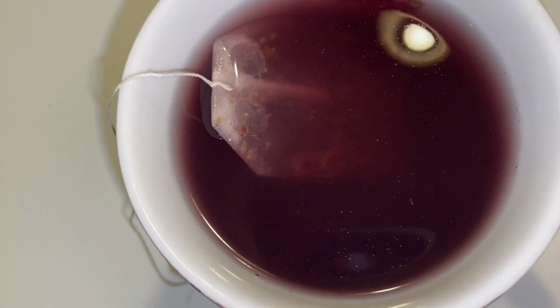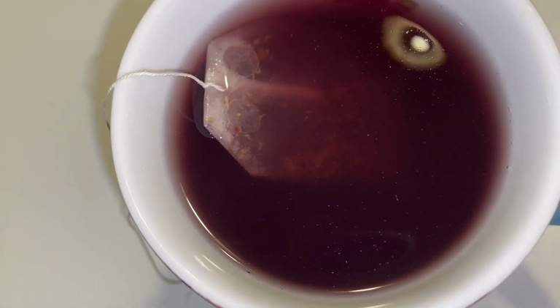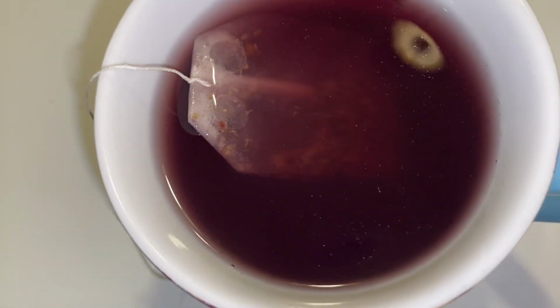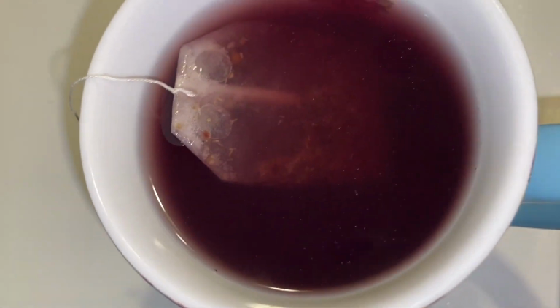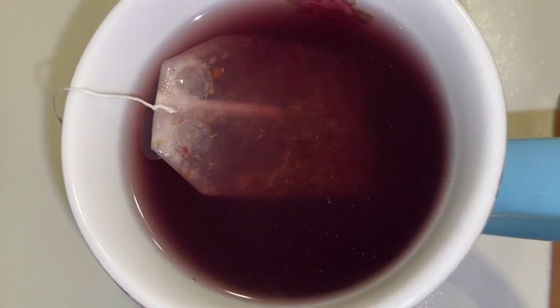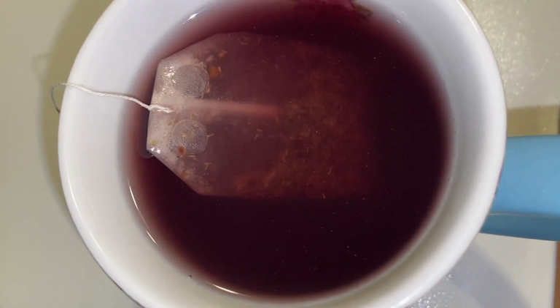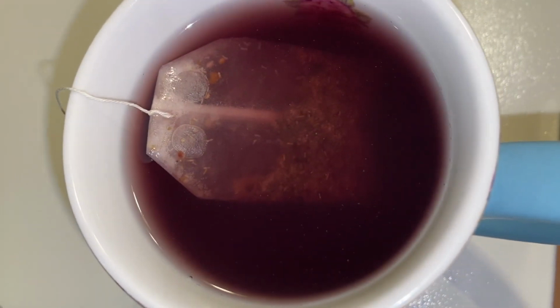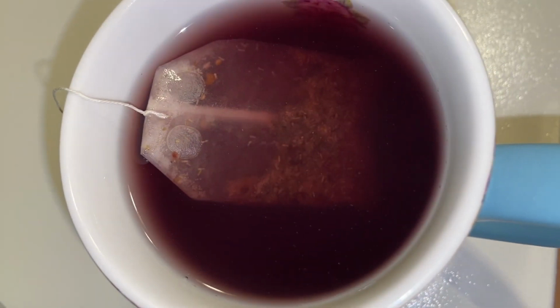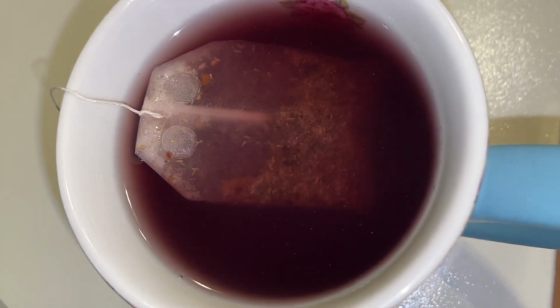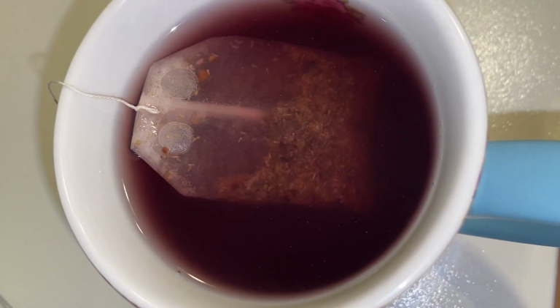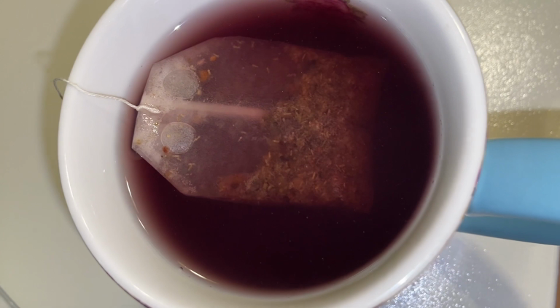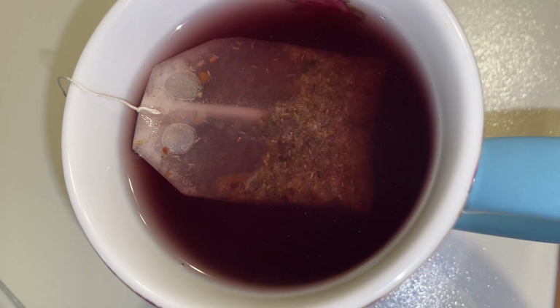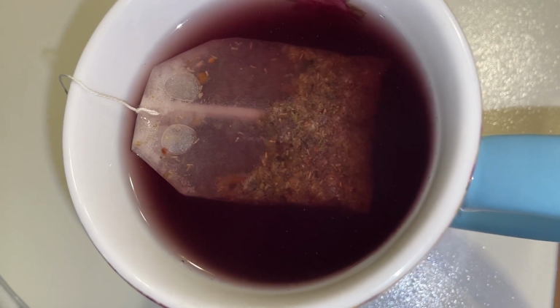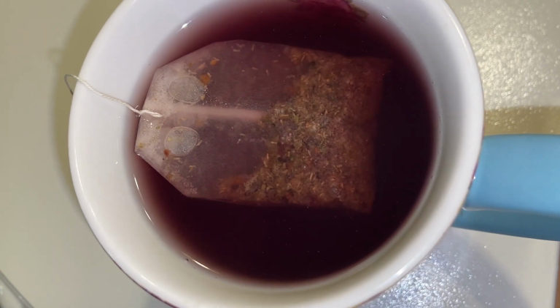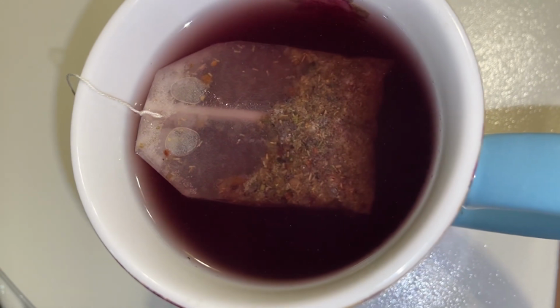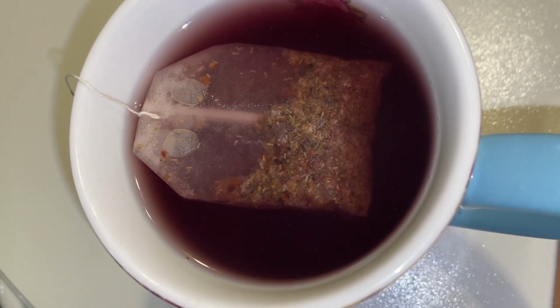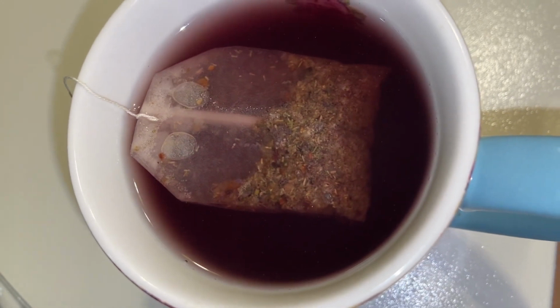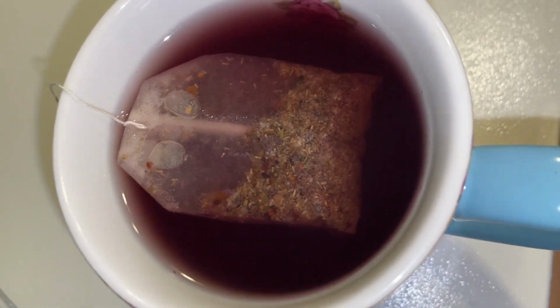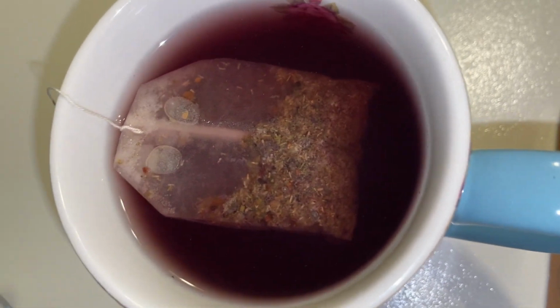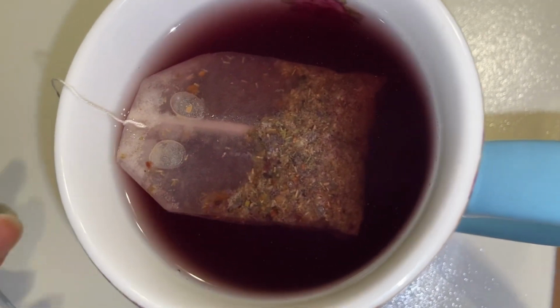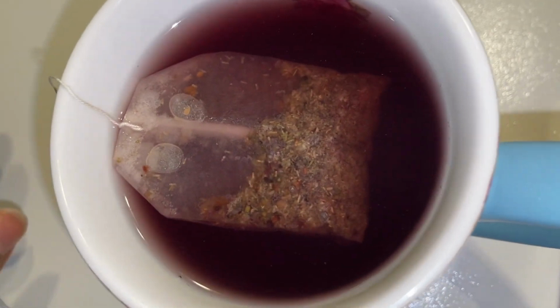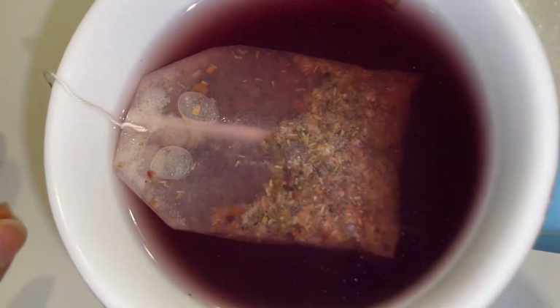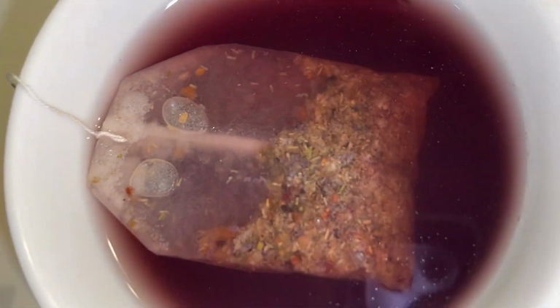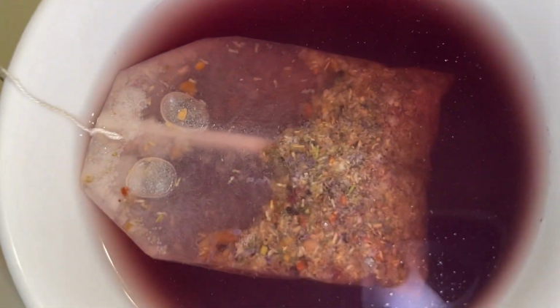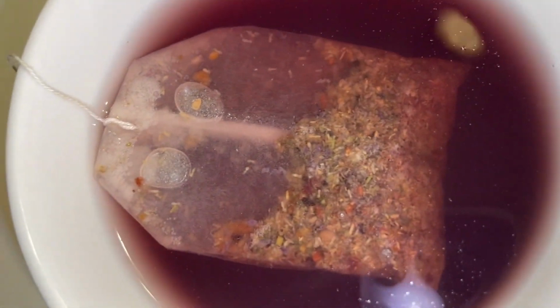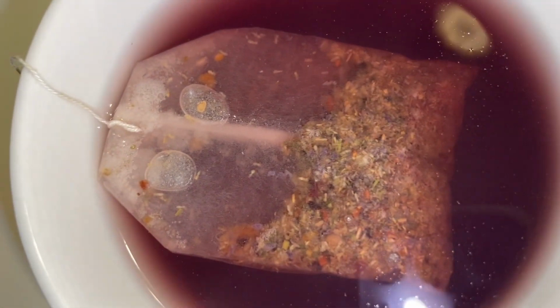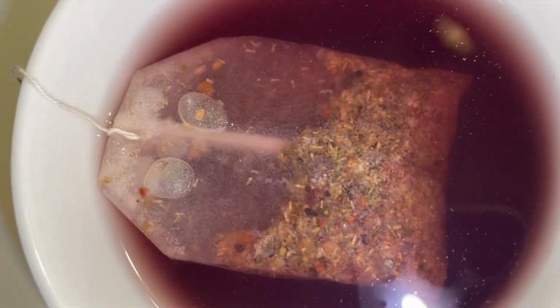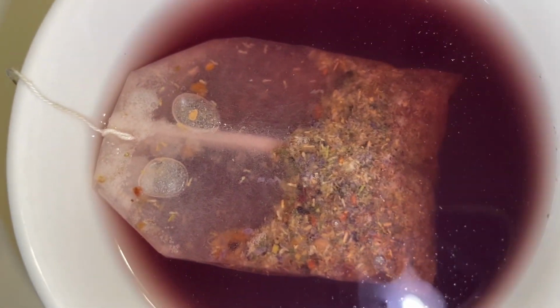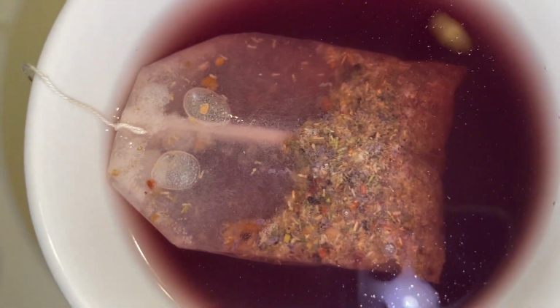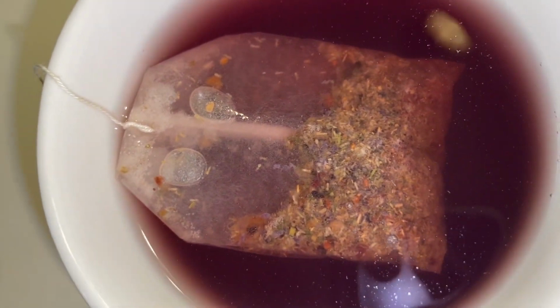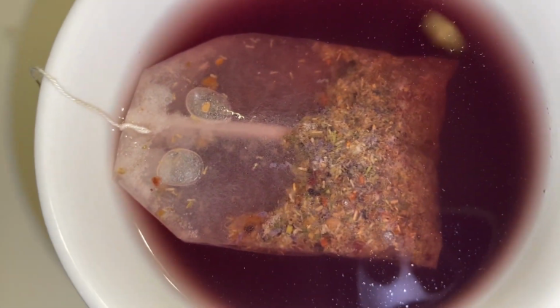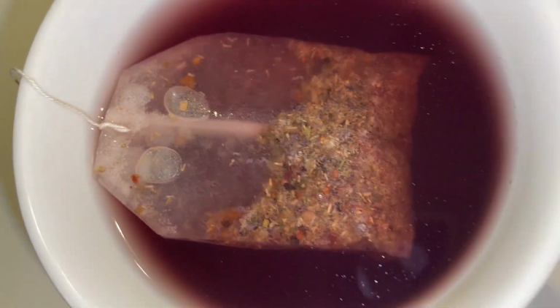You can see how purple it is. And look, now you can see all the herbs and stuff that are in there.